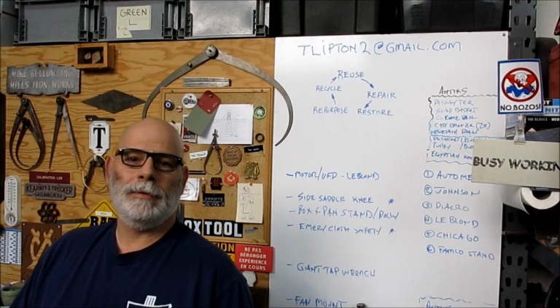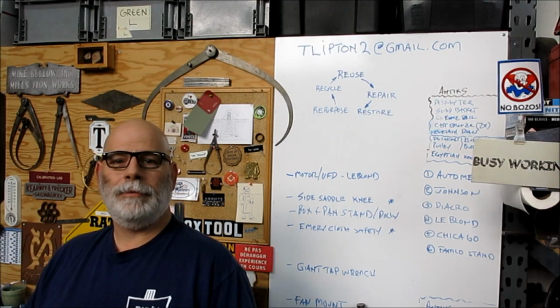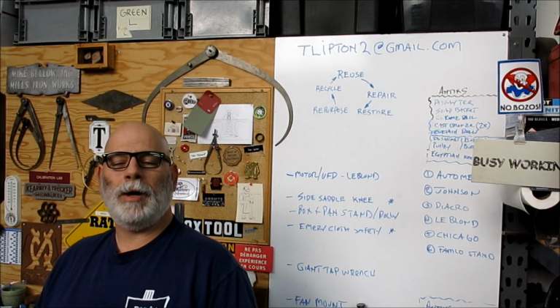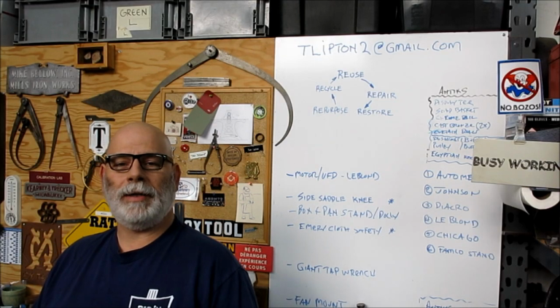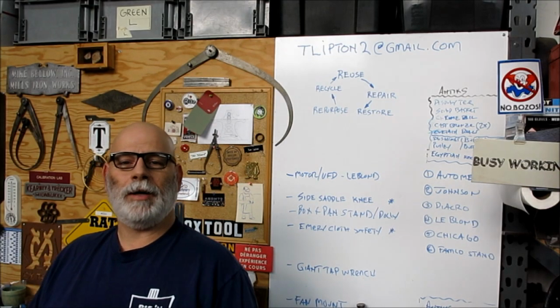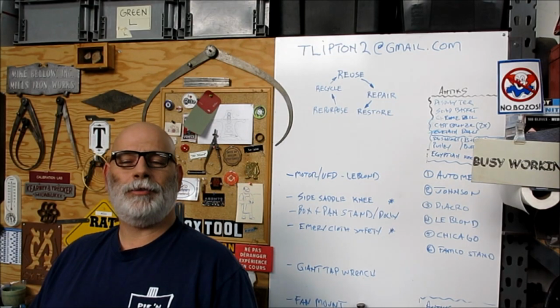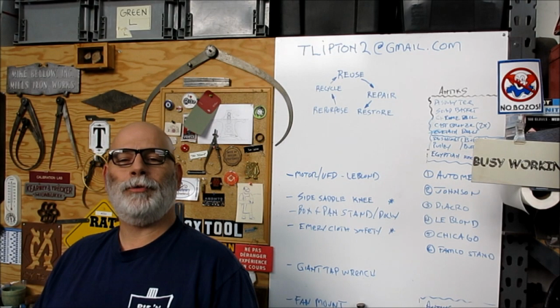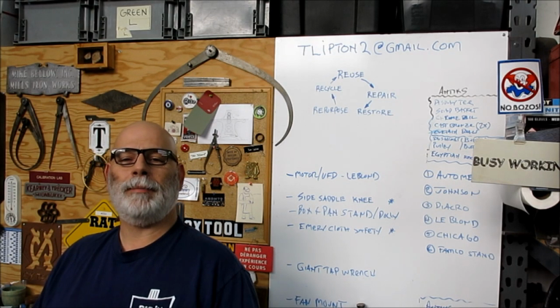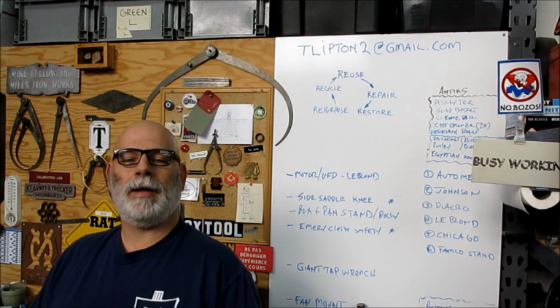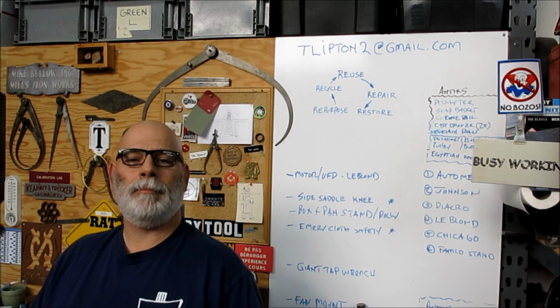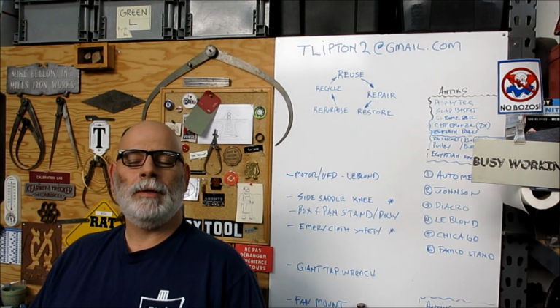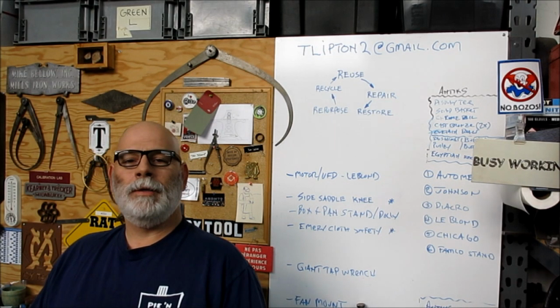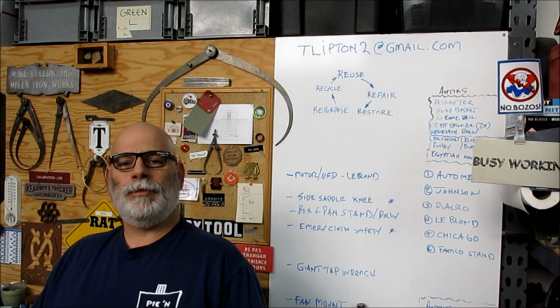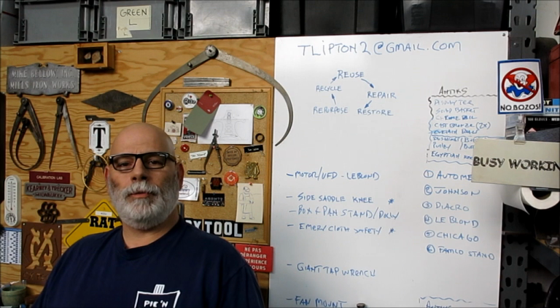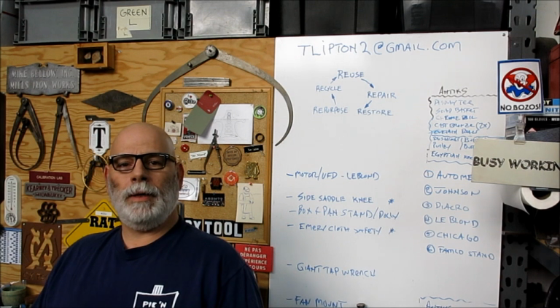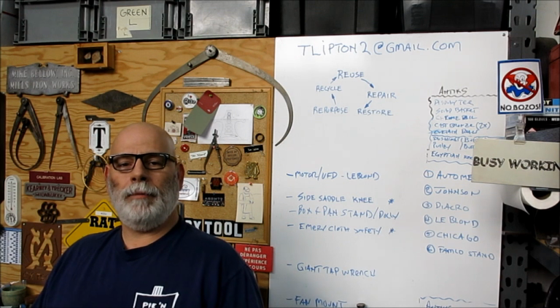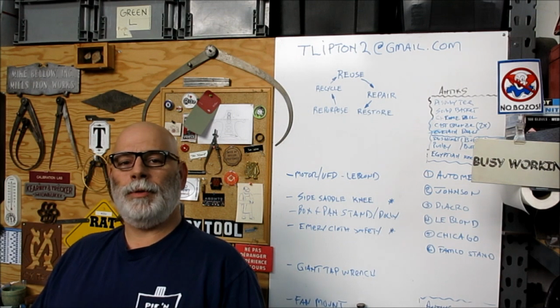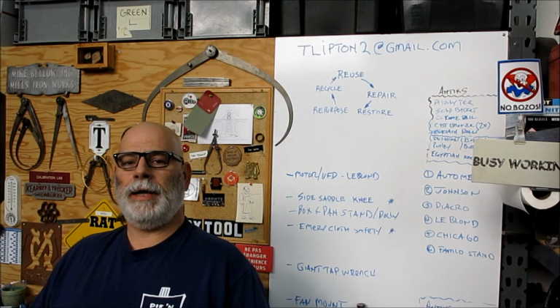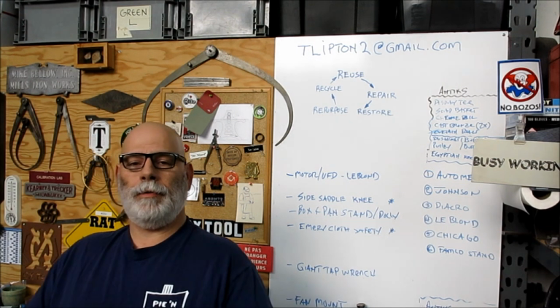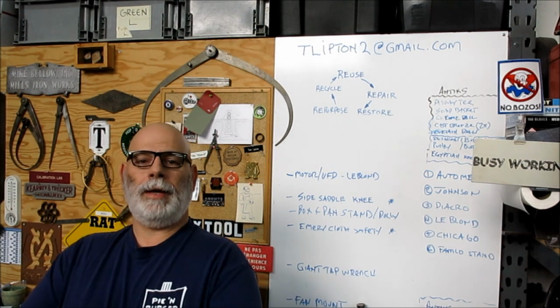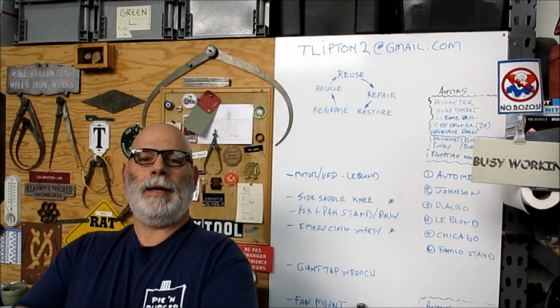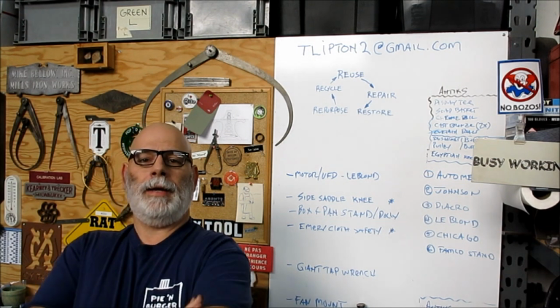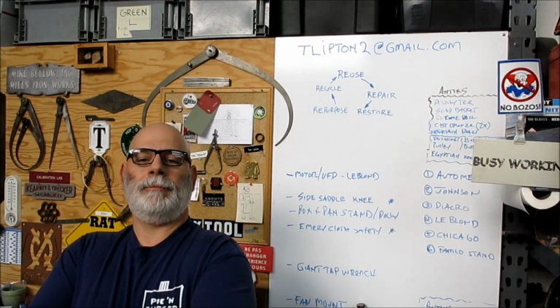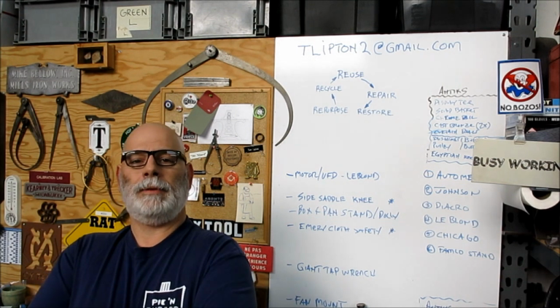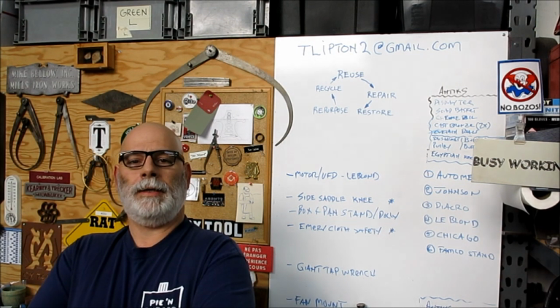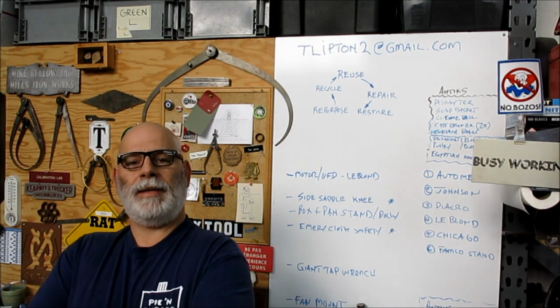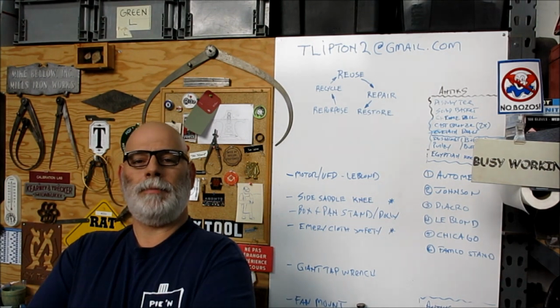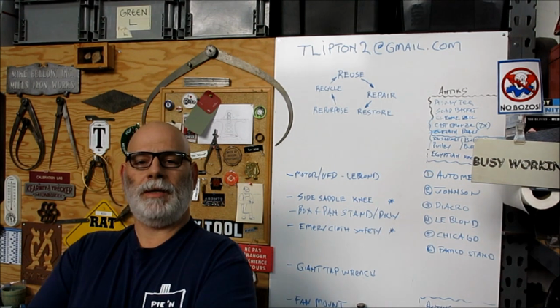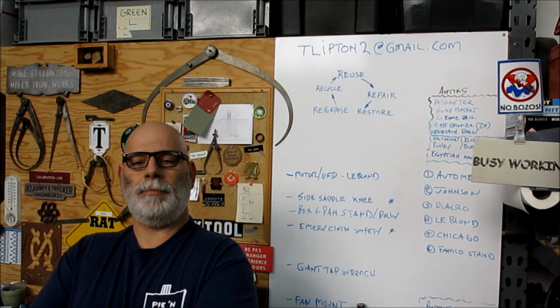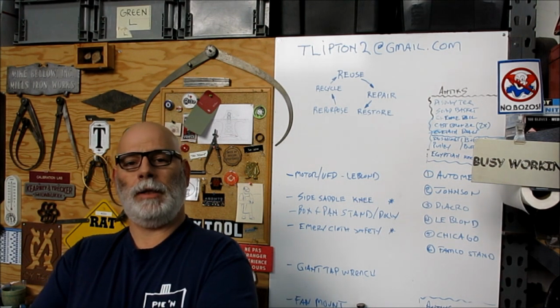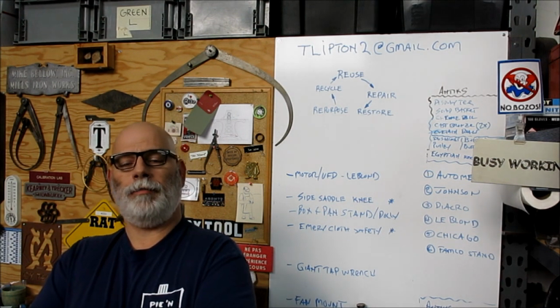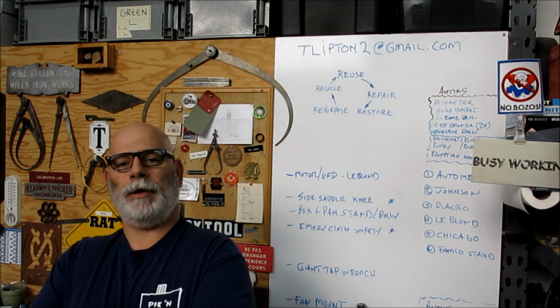Welcome back to Ox Tools, I'm Tom. We've put together a tasty mix of meatloaf here.